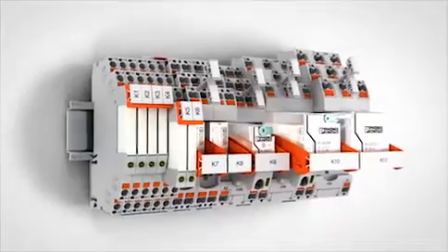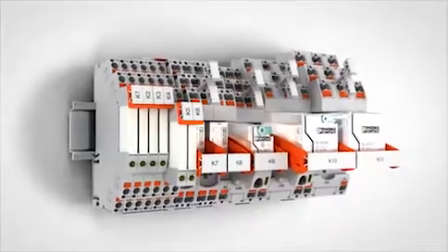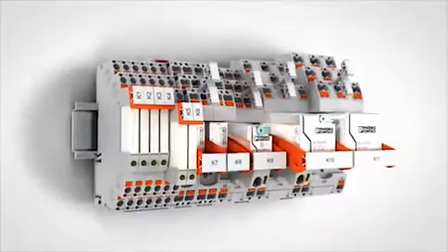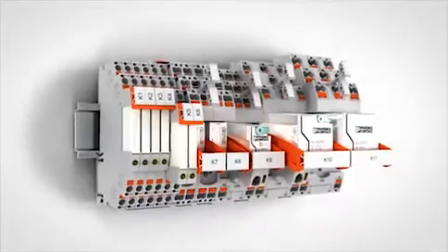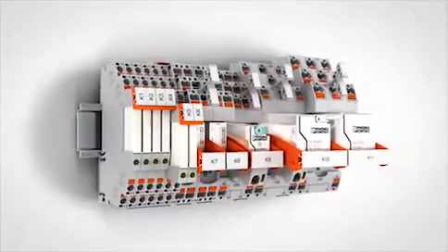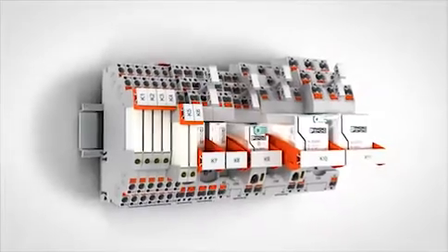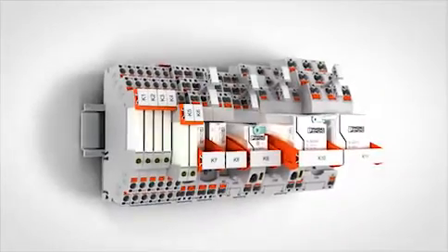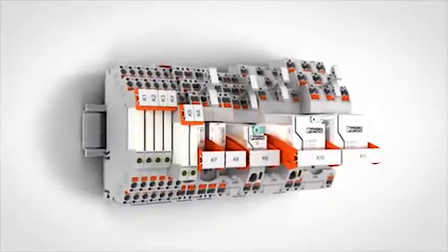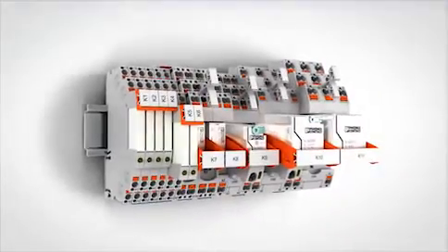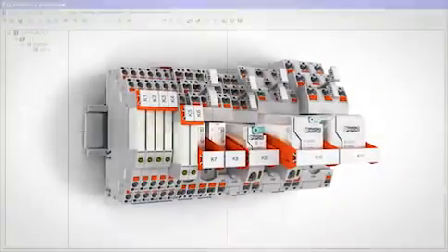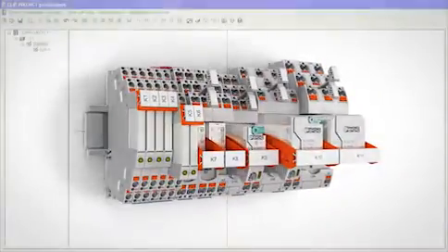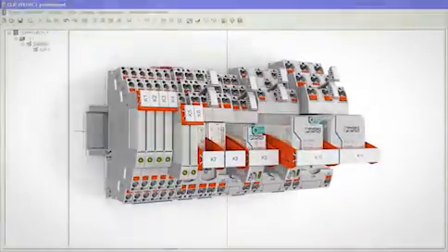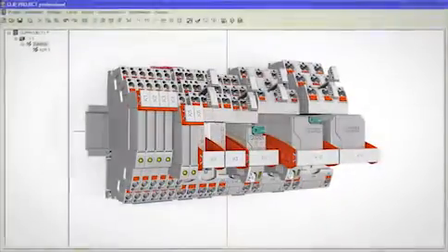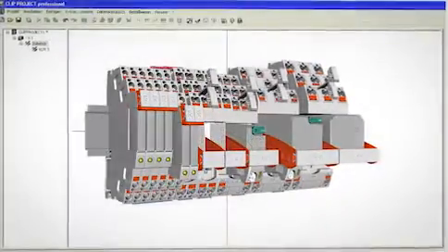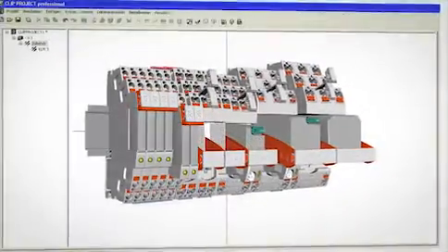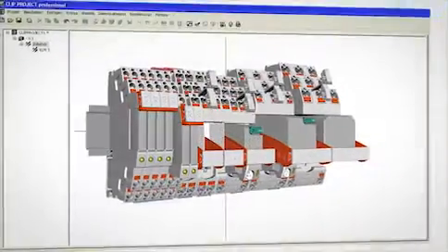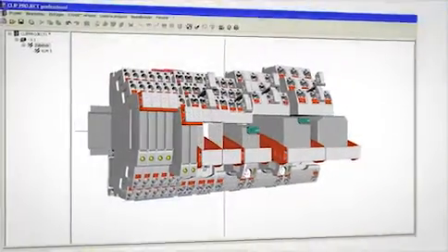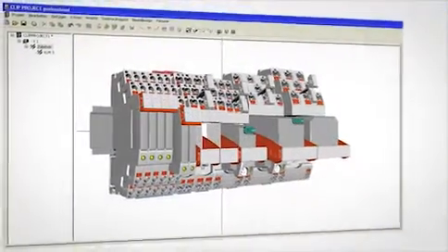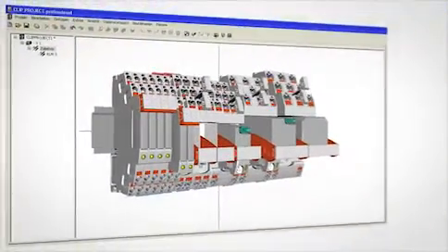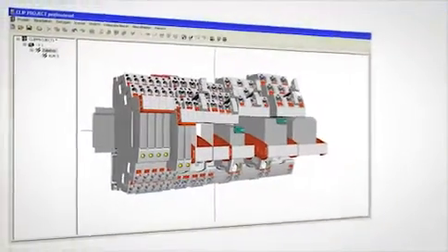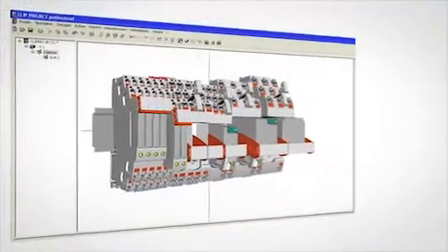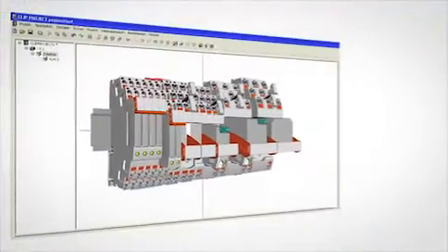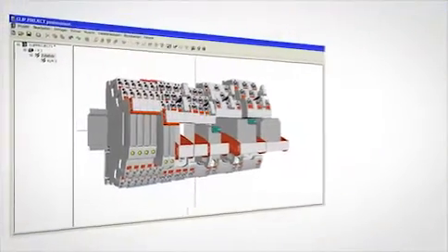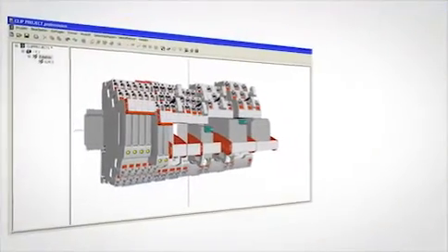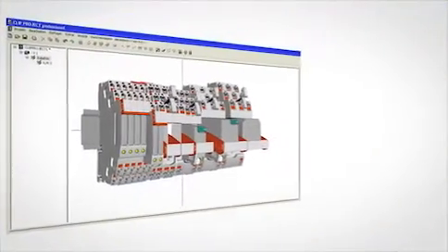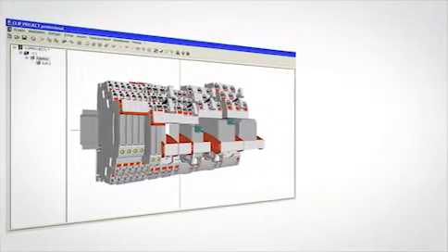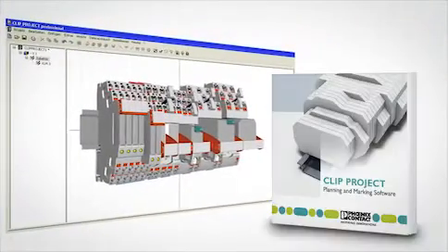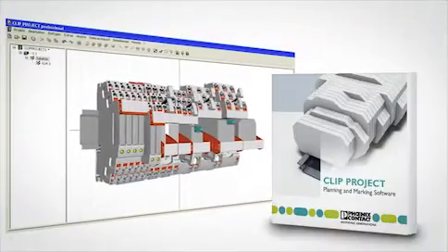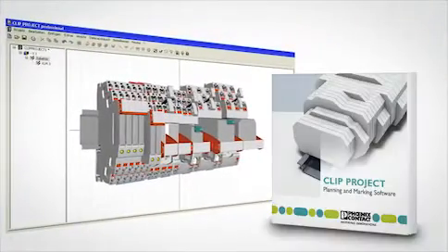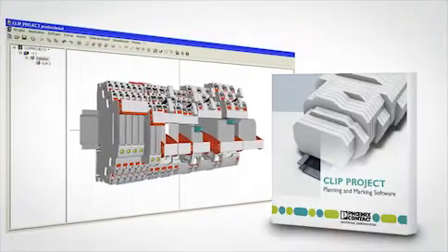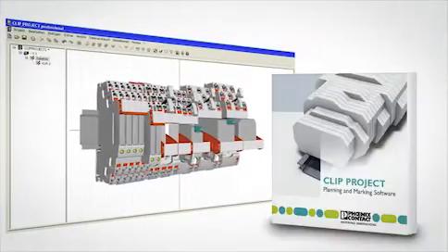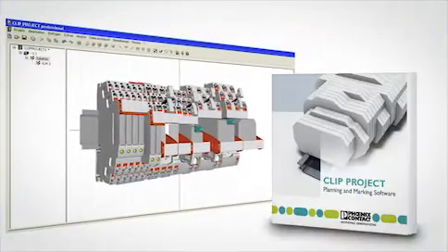Configure your relay applications easily using Clip project planning software.